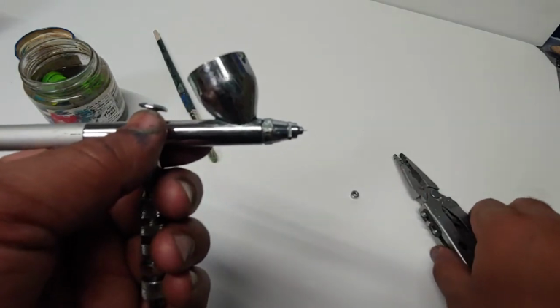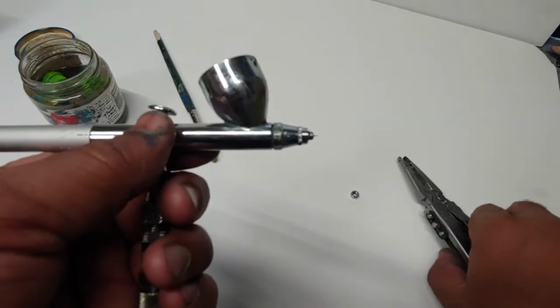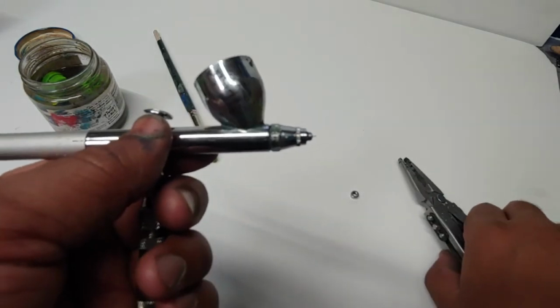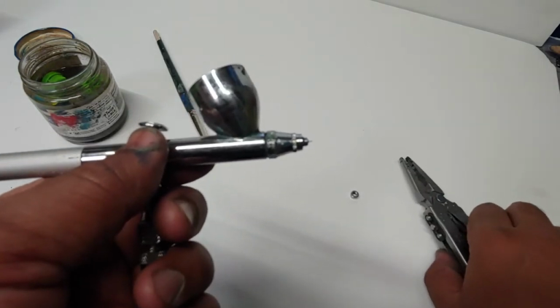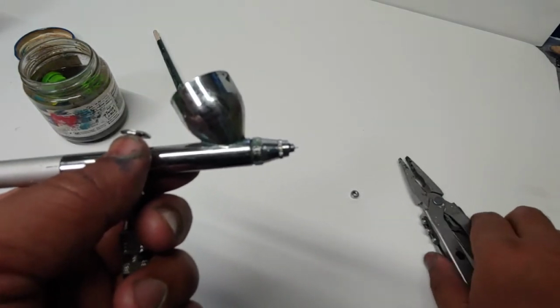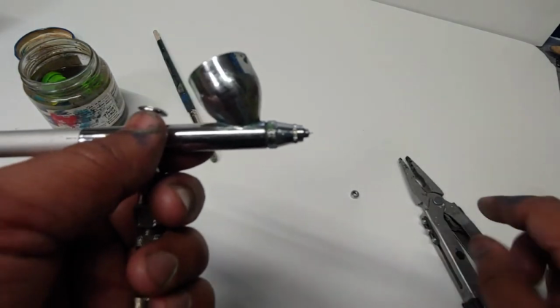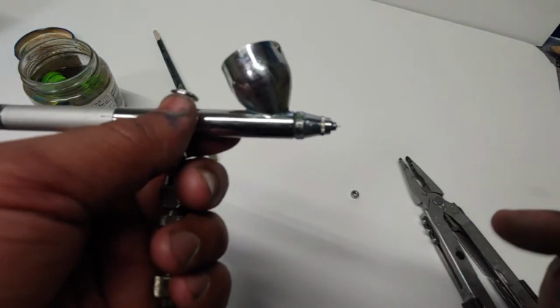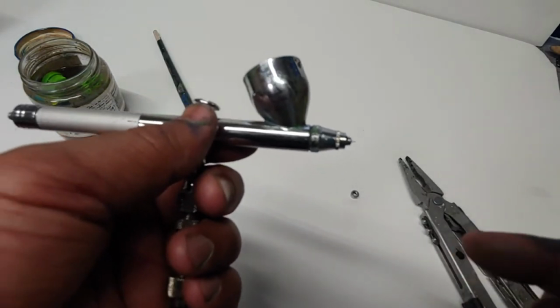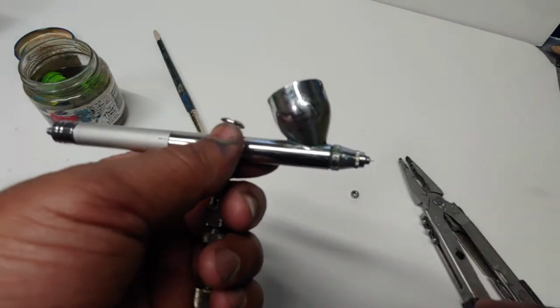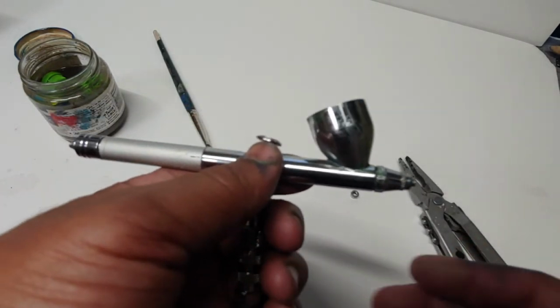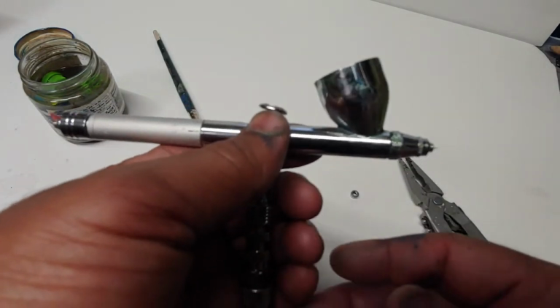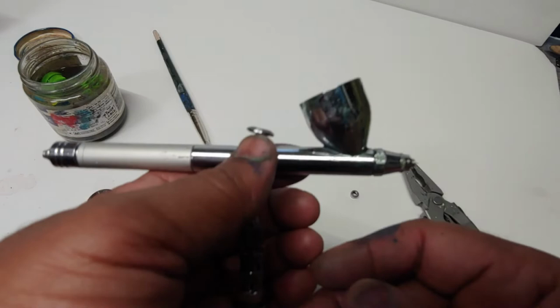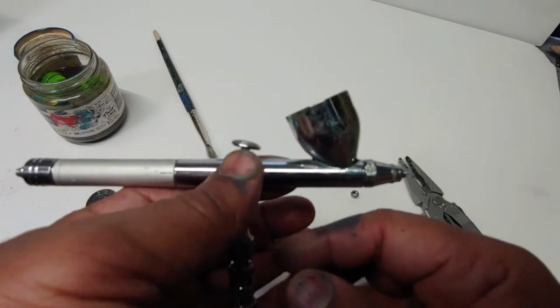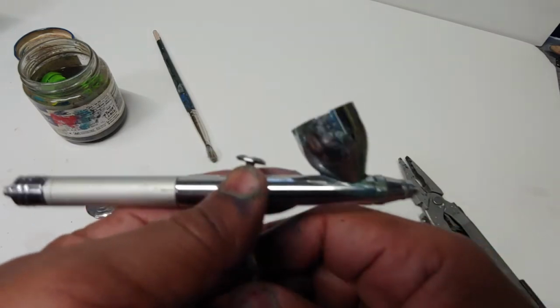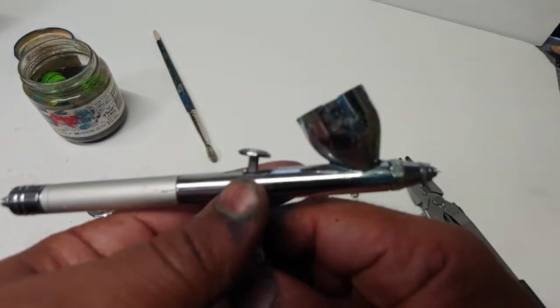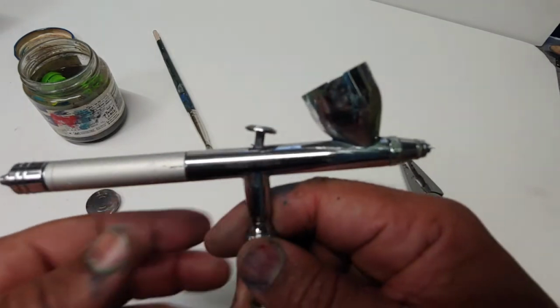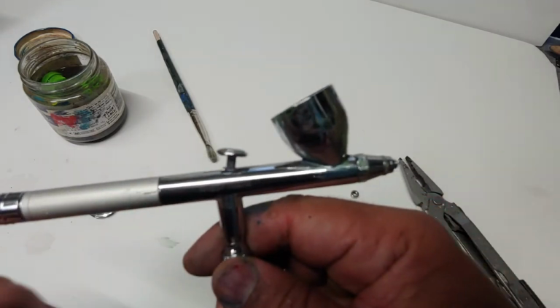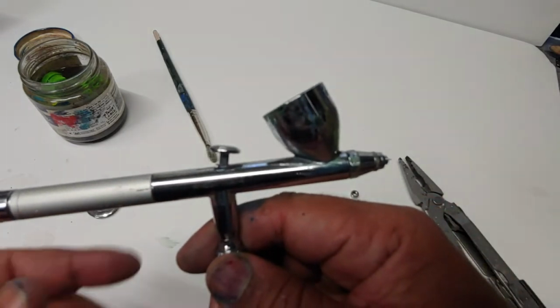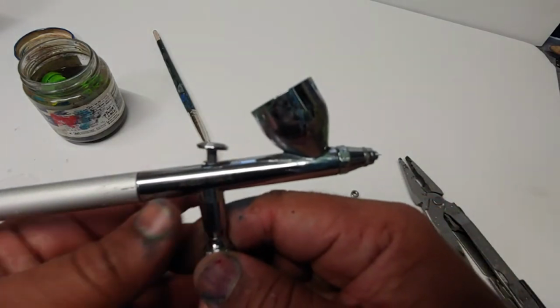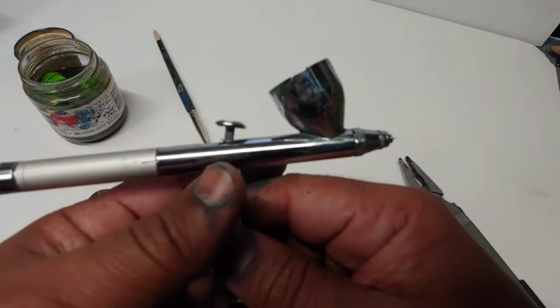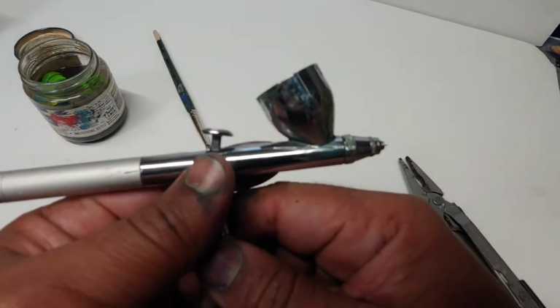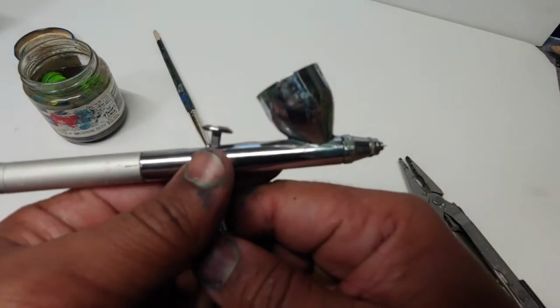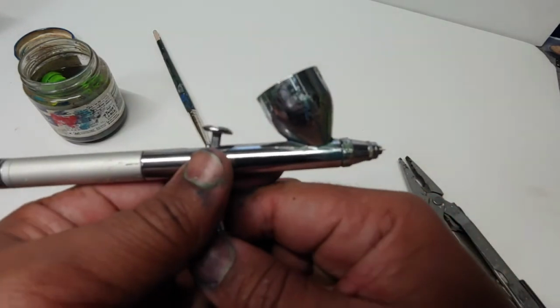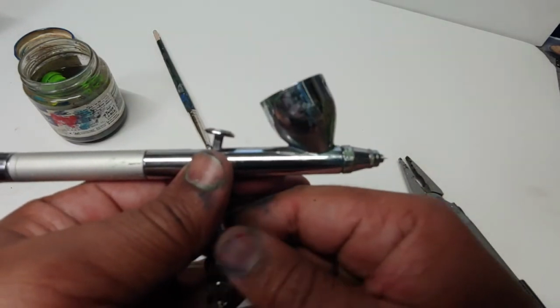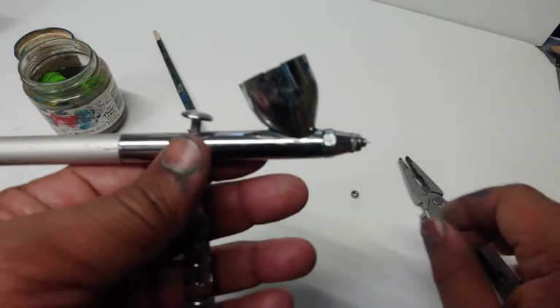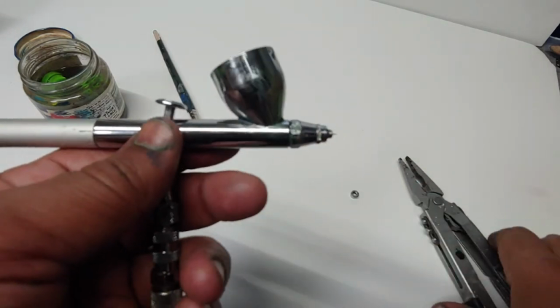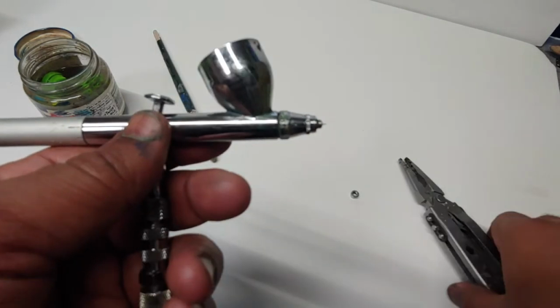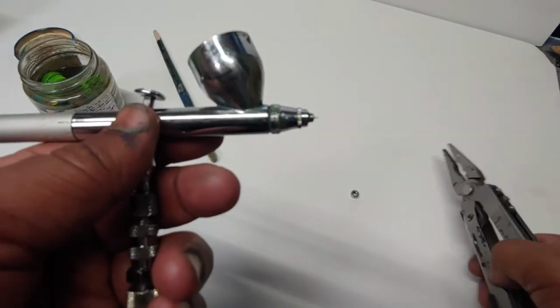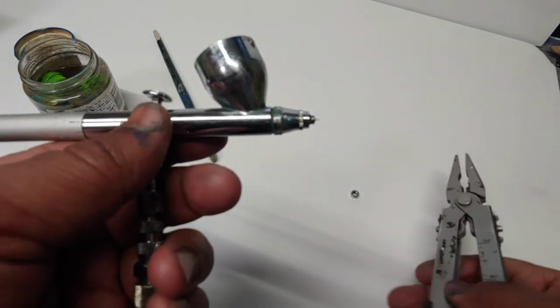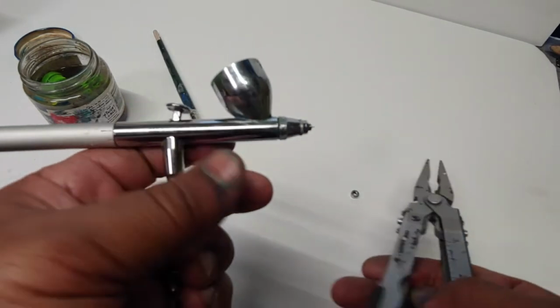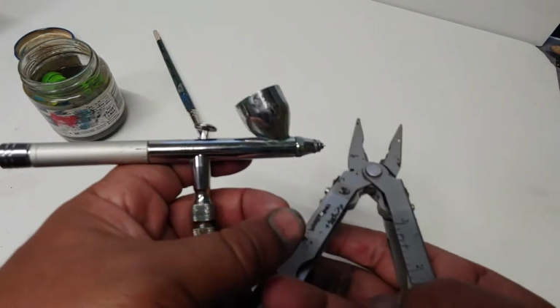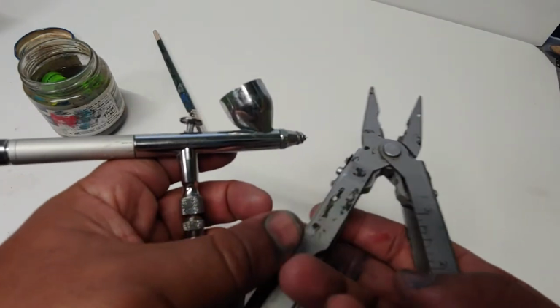Secondly, what's happening when you're not spraying — you're having fluid spill out. It's most likely because the needle is not connecting with the nozzle all the way.